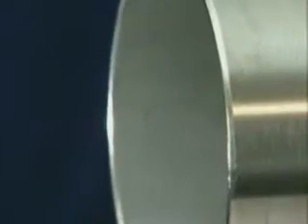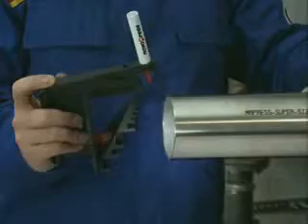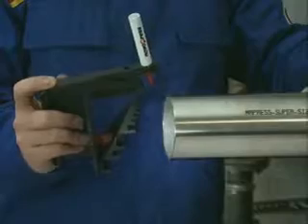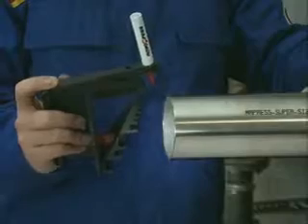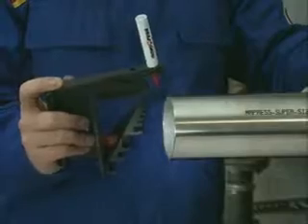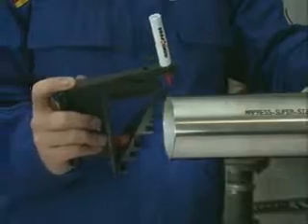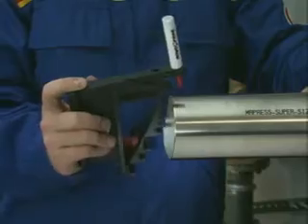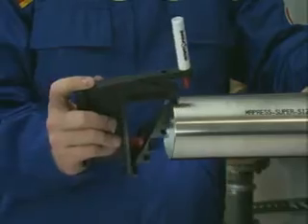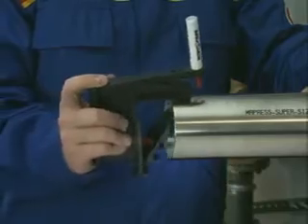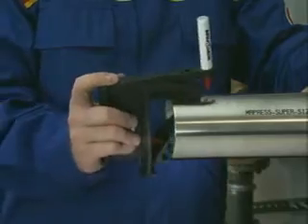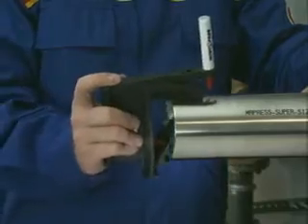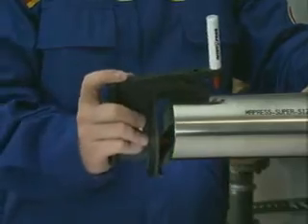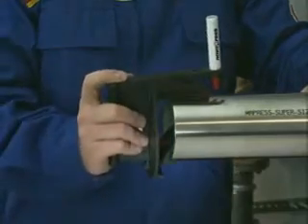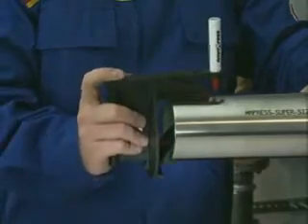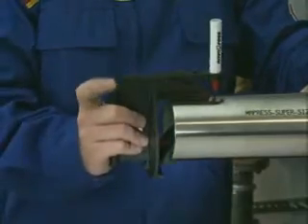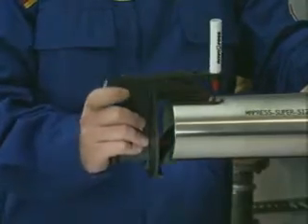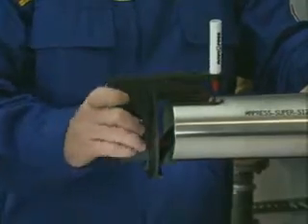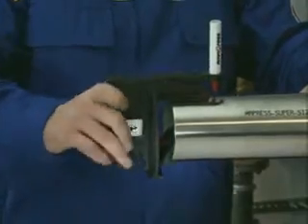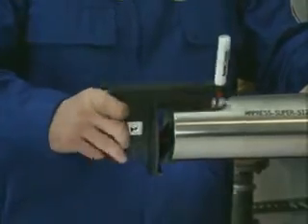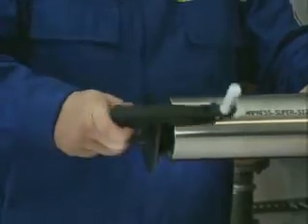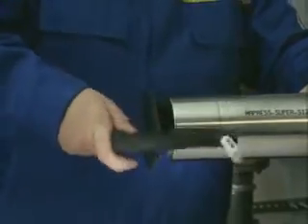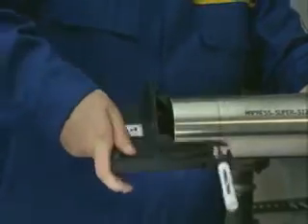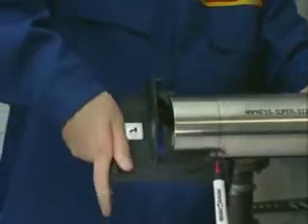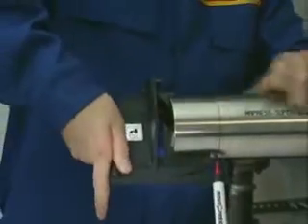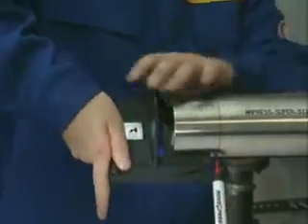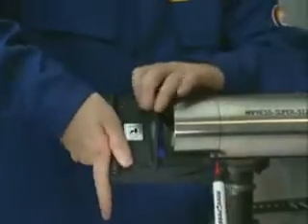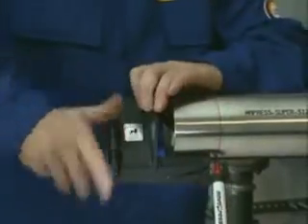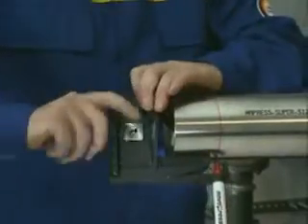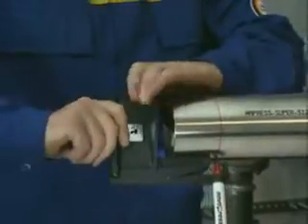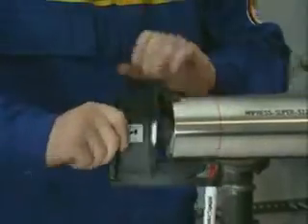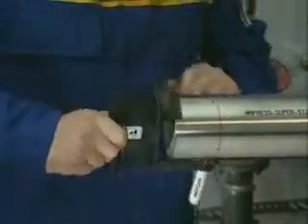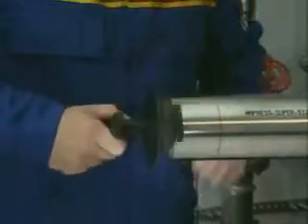Mark the insertion distance clearly on the stainless steel system pipe with the M1 marking tool.